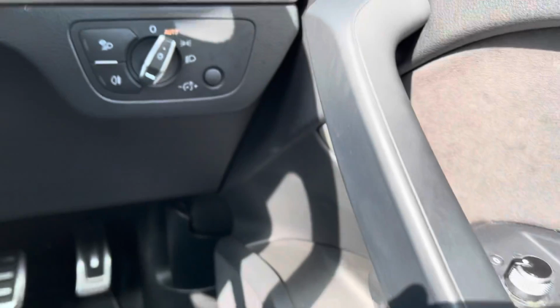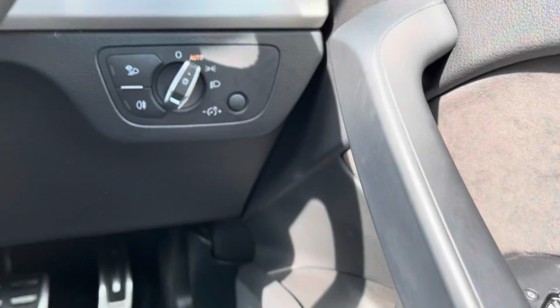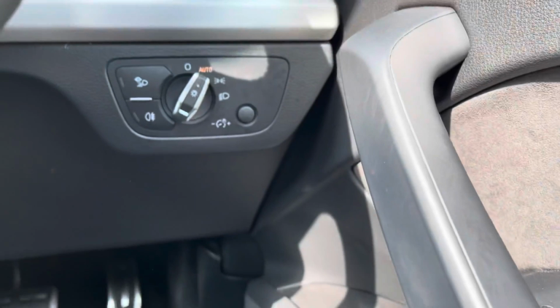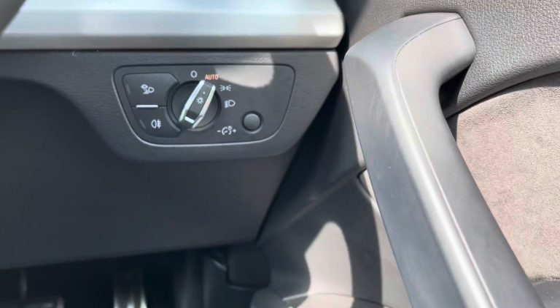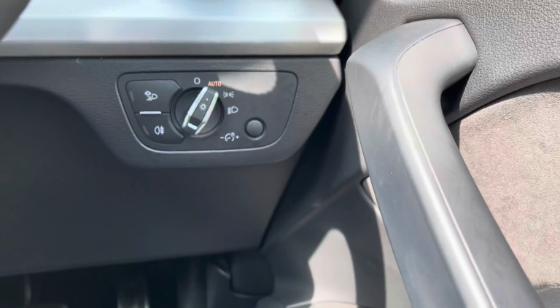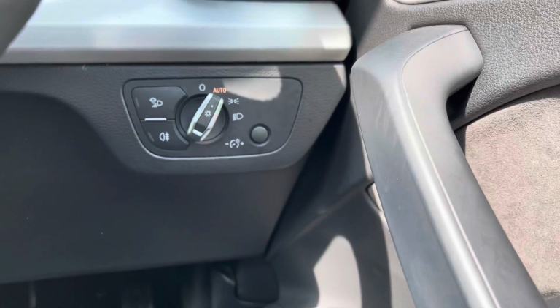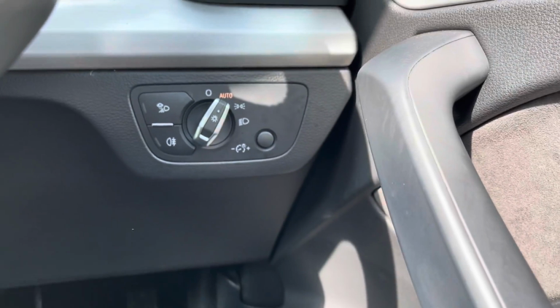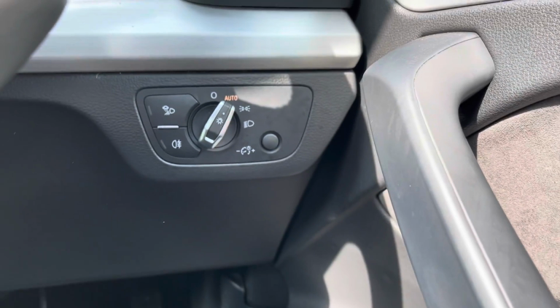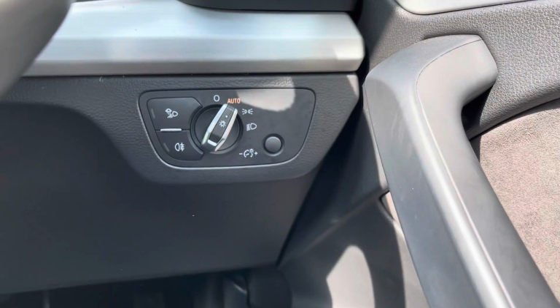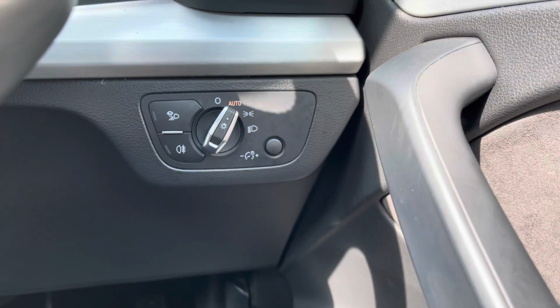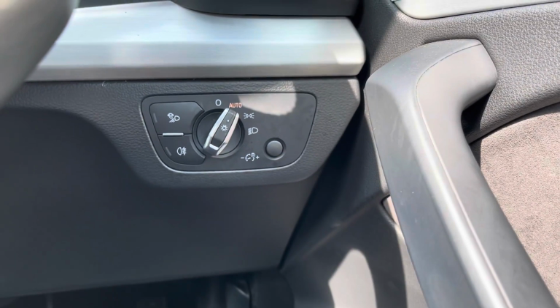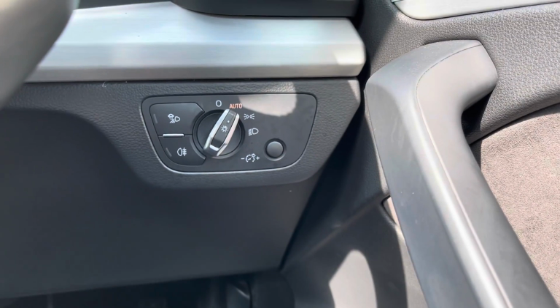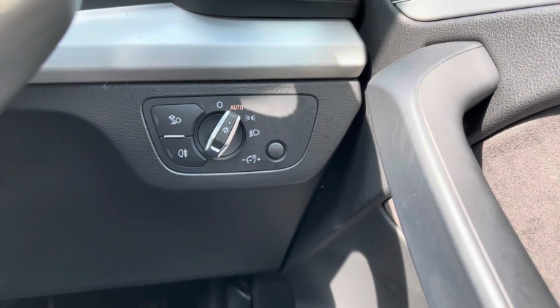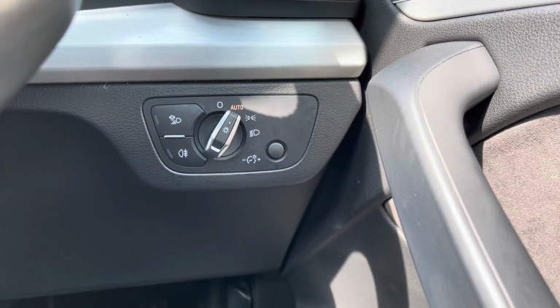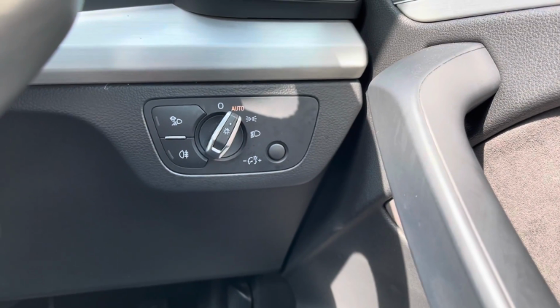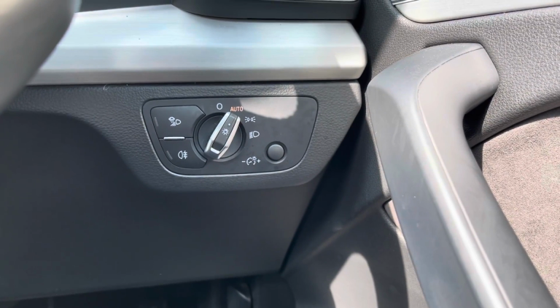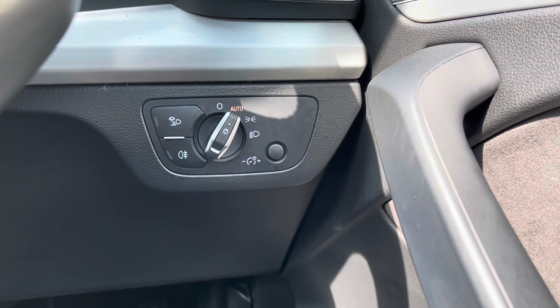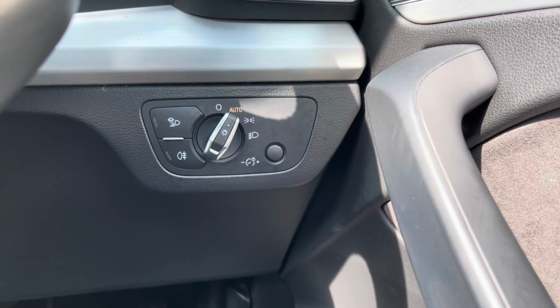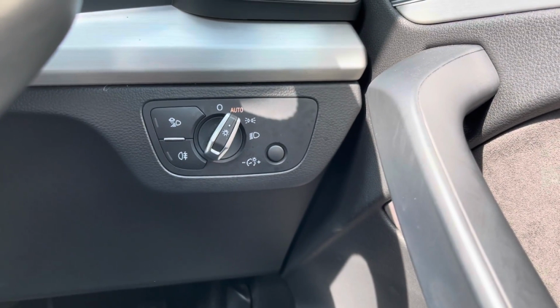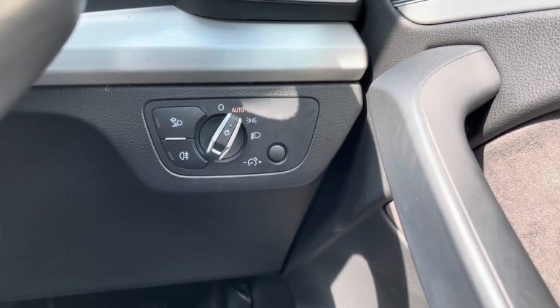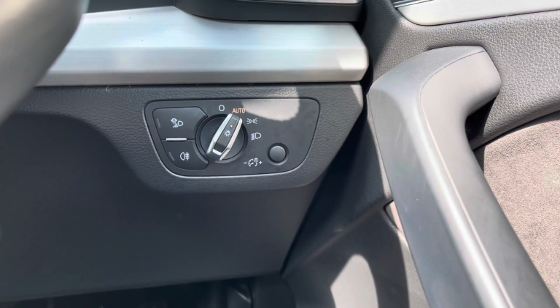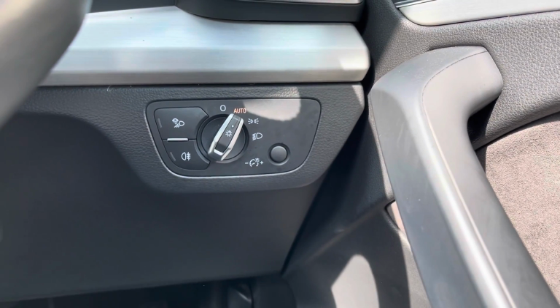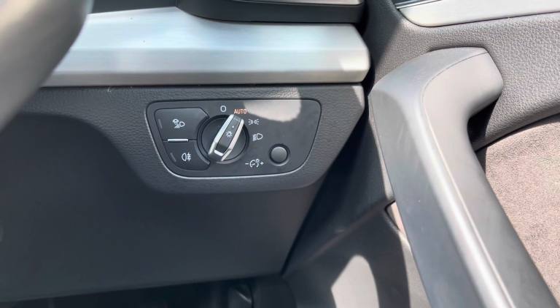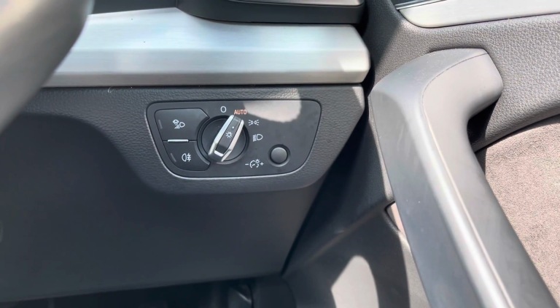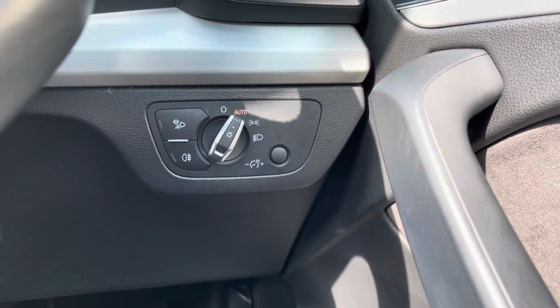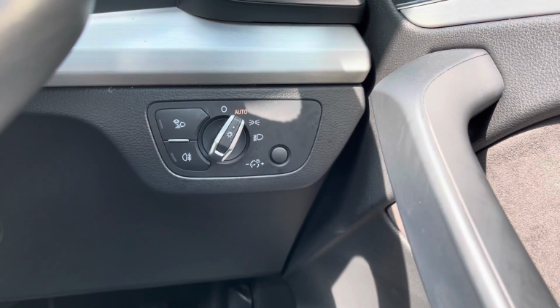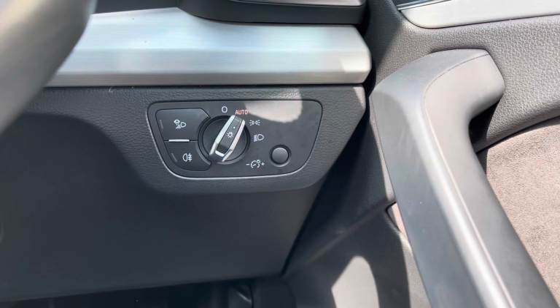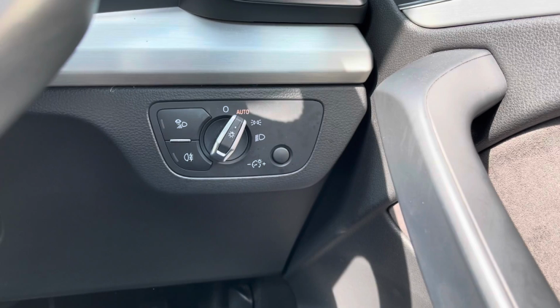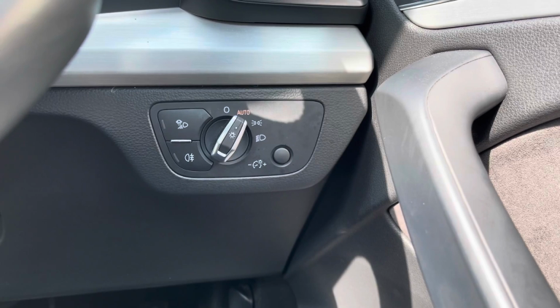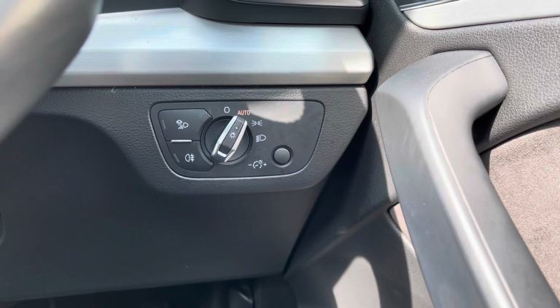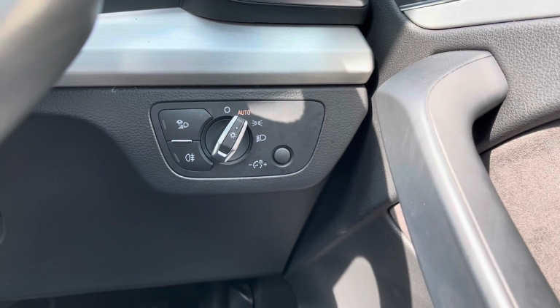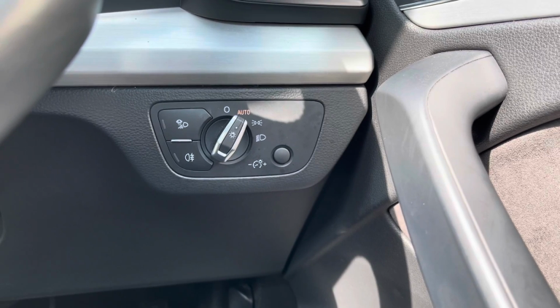Just up from that you do have your headlight controls. You can set this to auto ensuring you always remember to have your lights on at night.